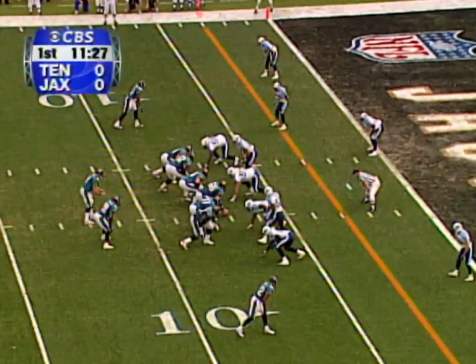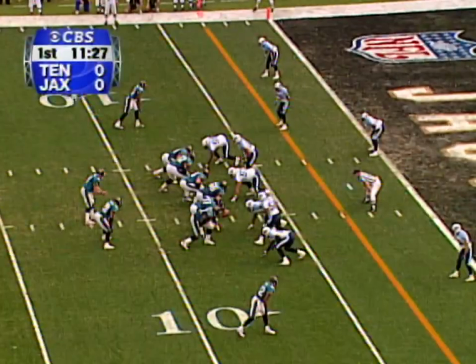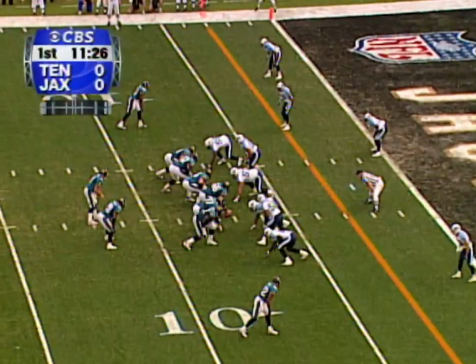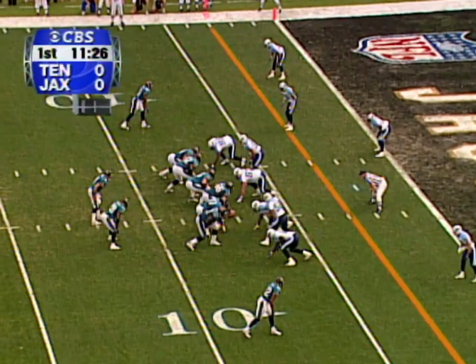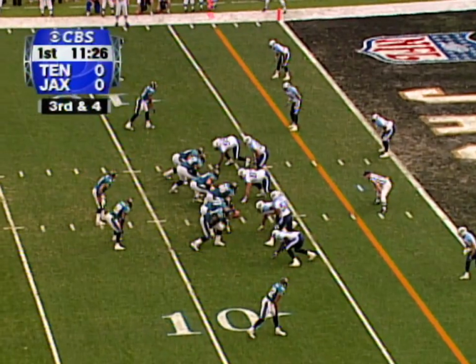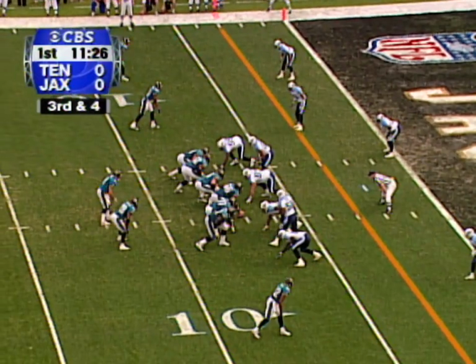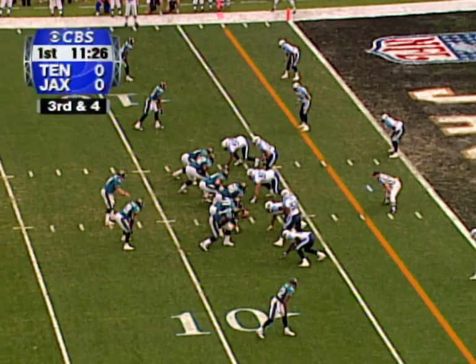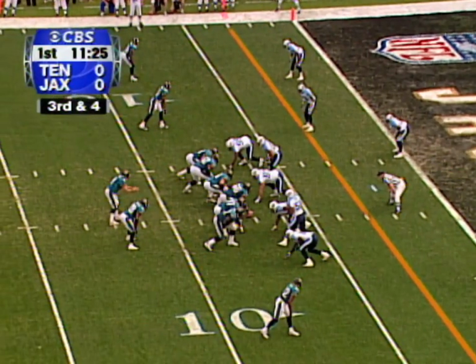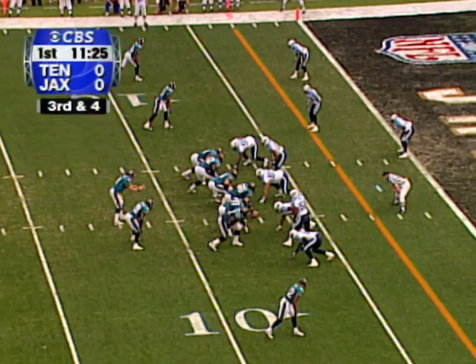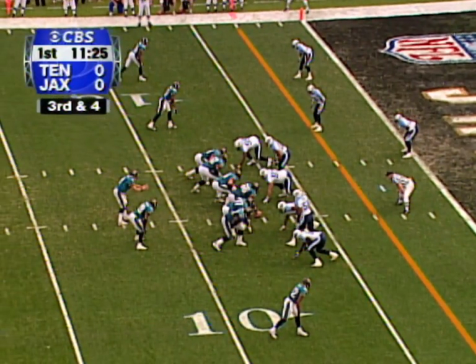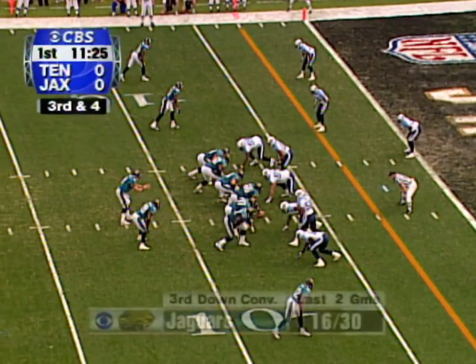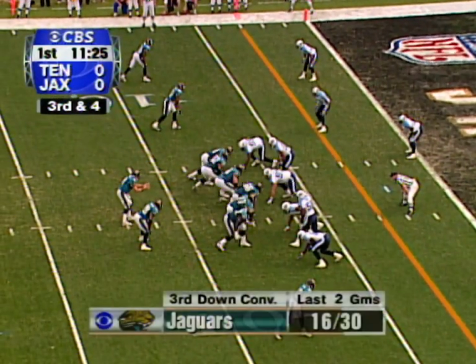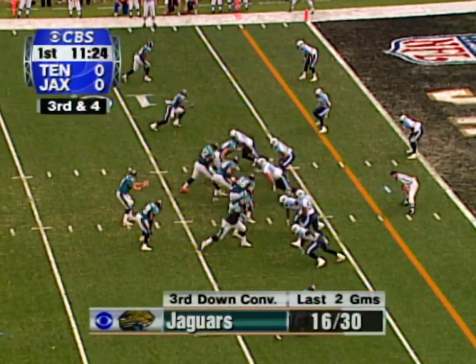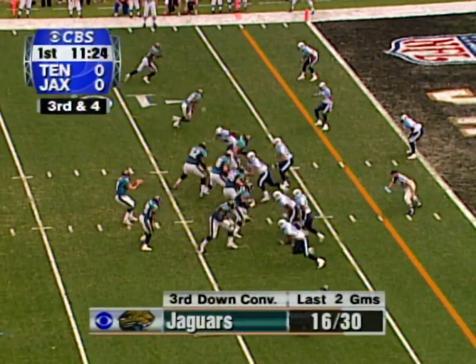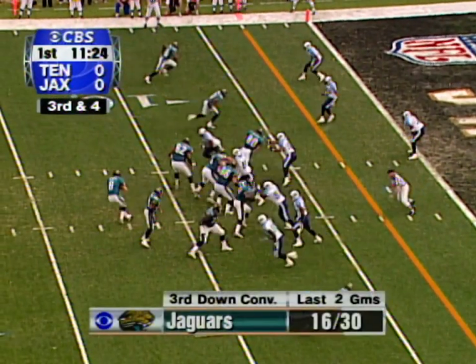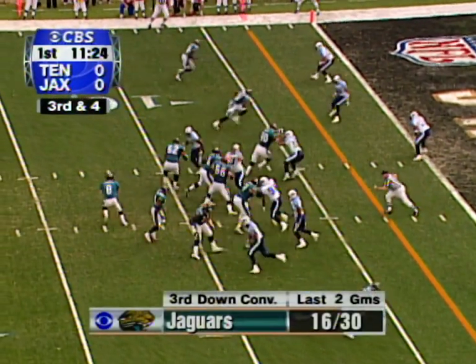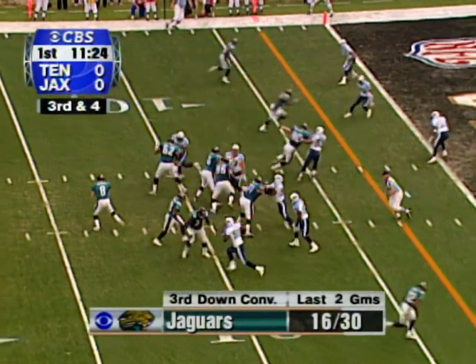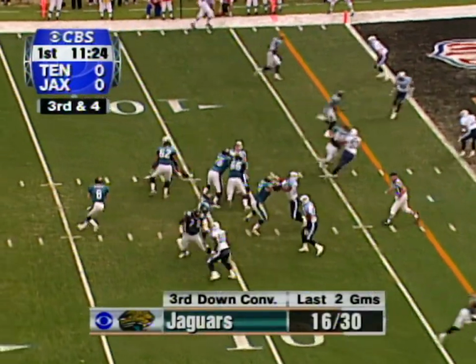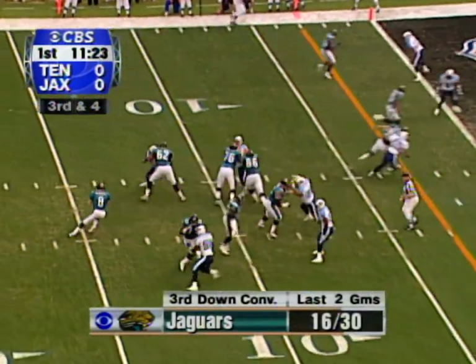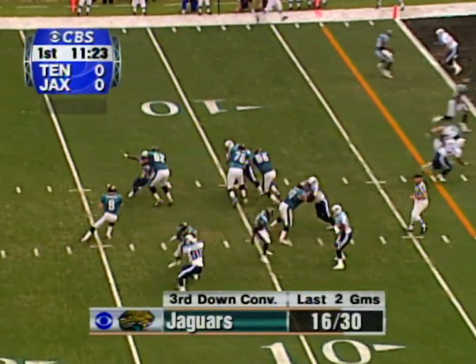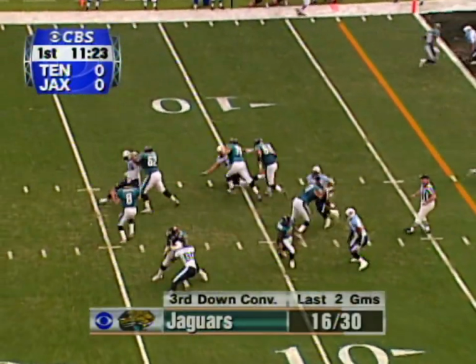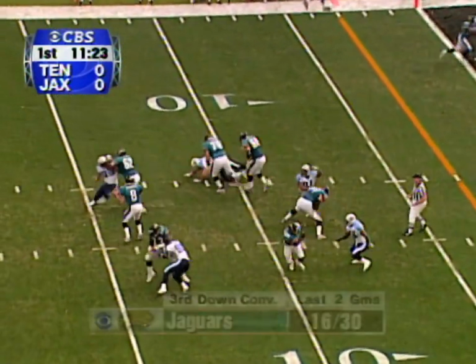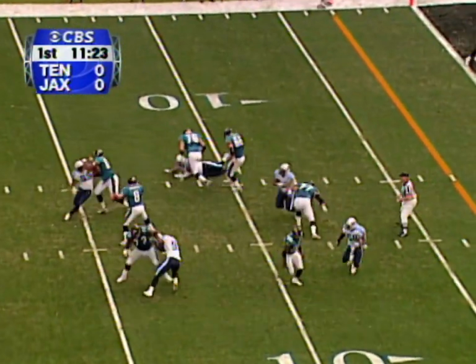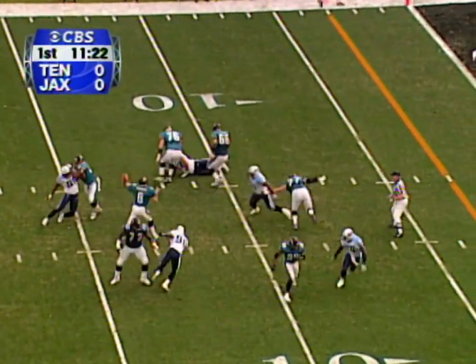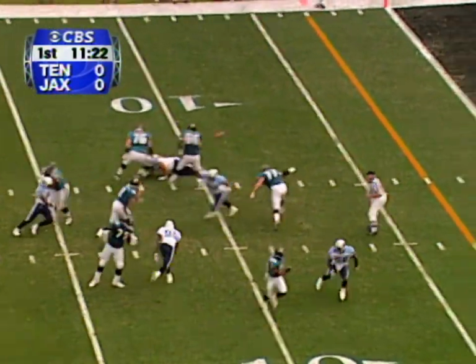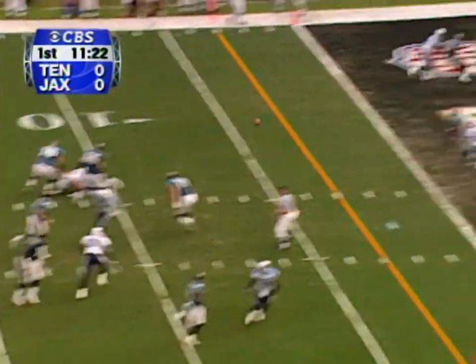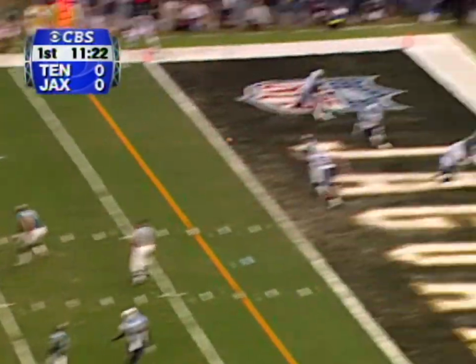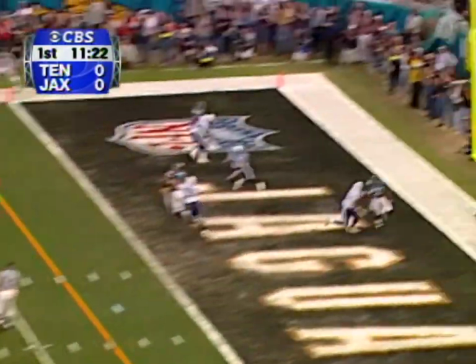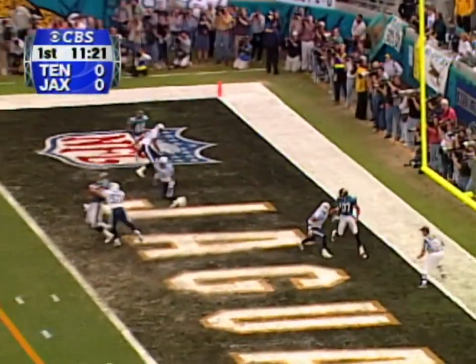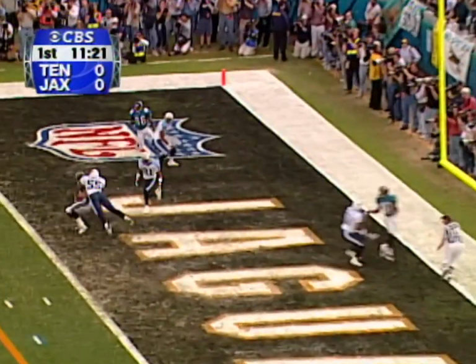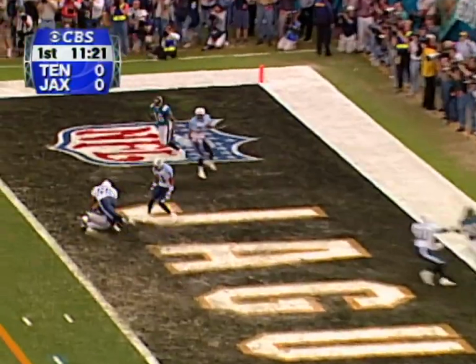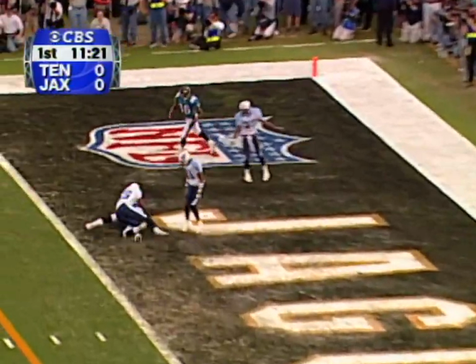Brunel works from the shotgun. Time, throw, touchdown.